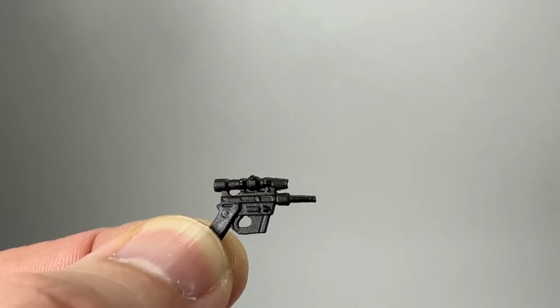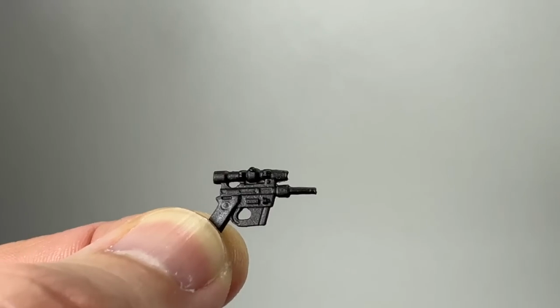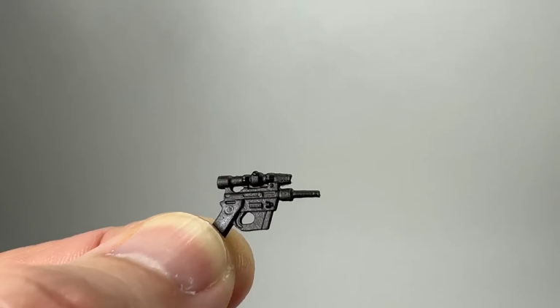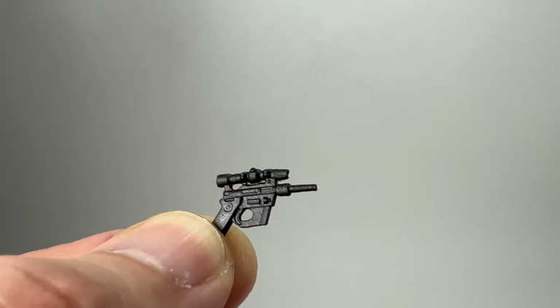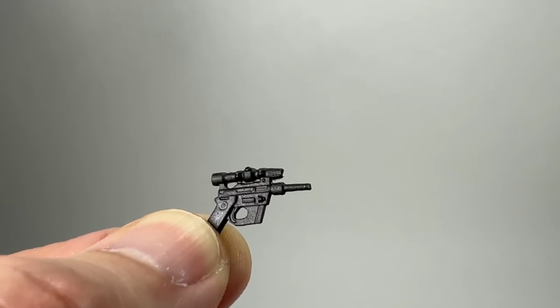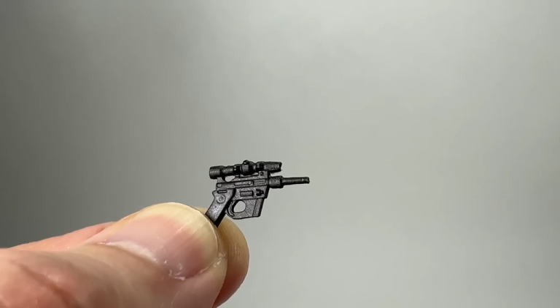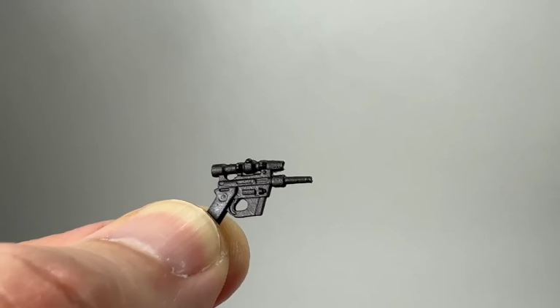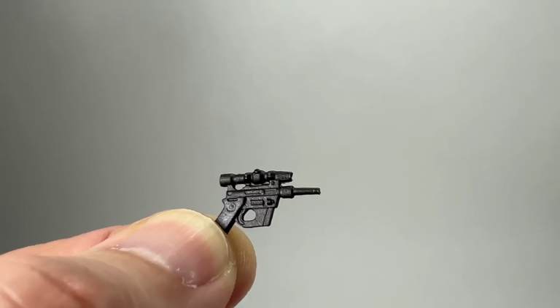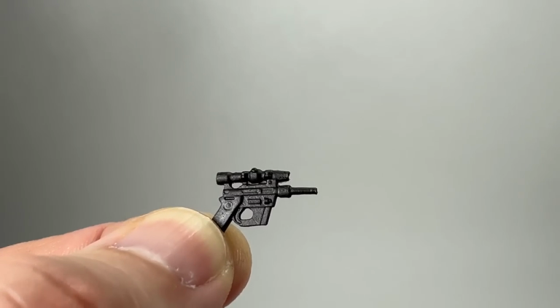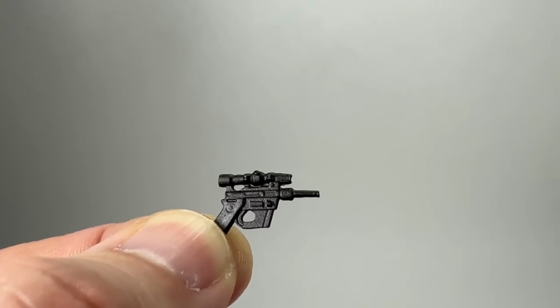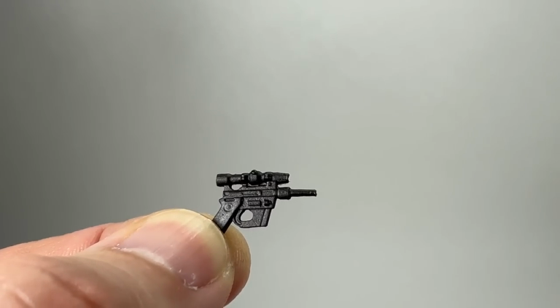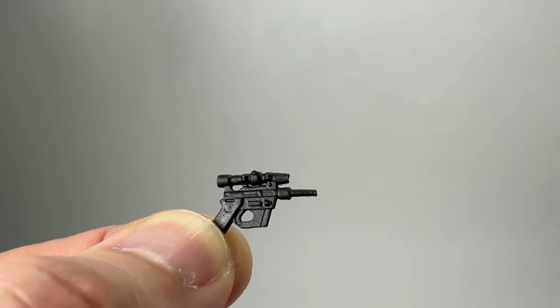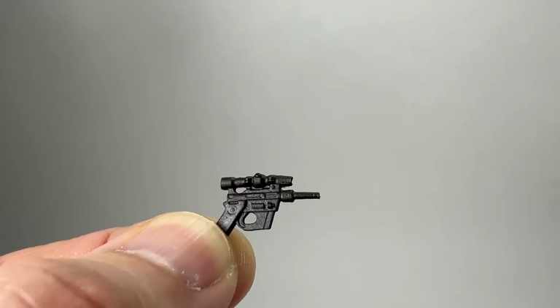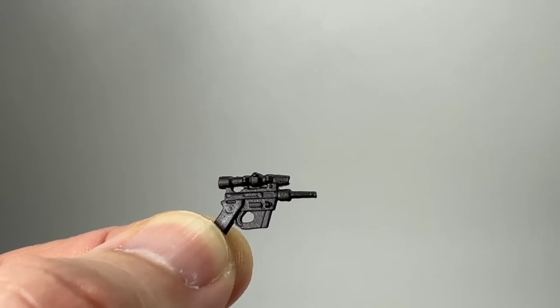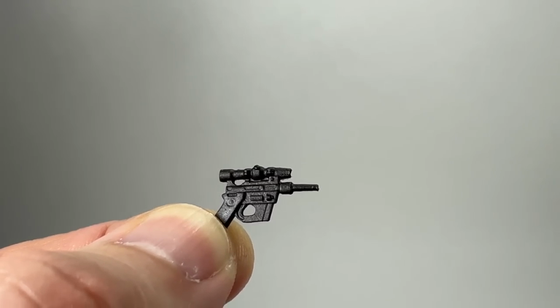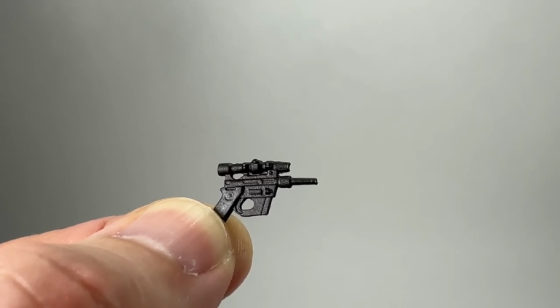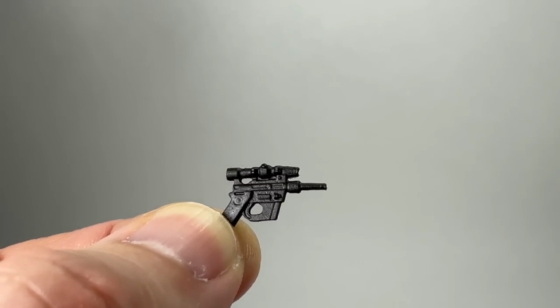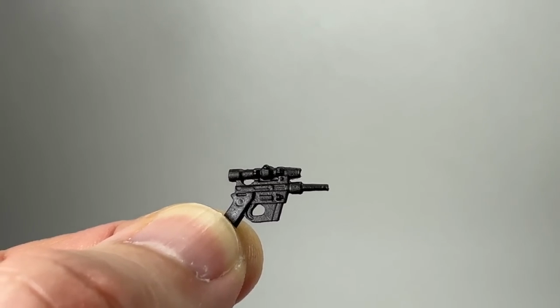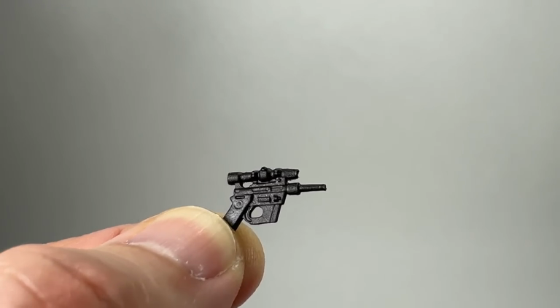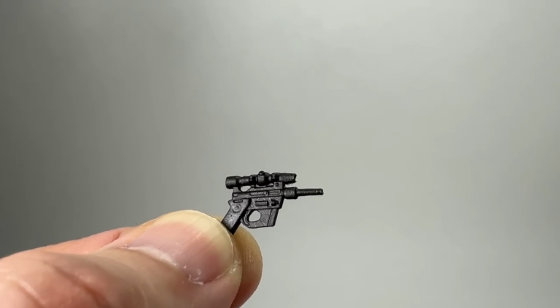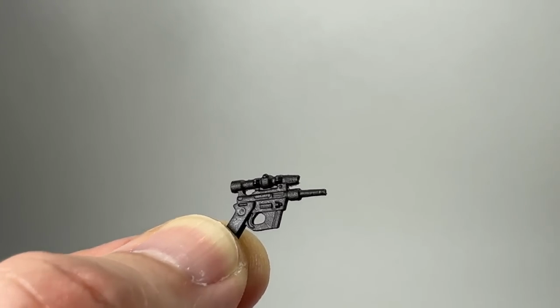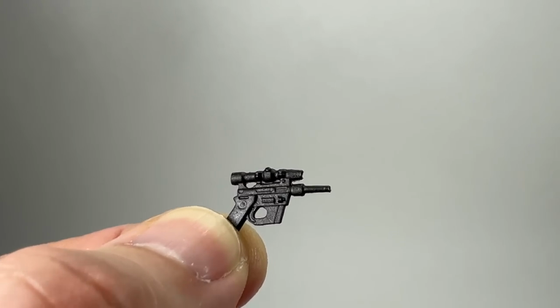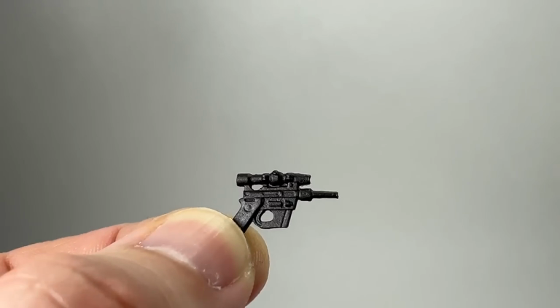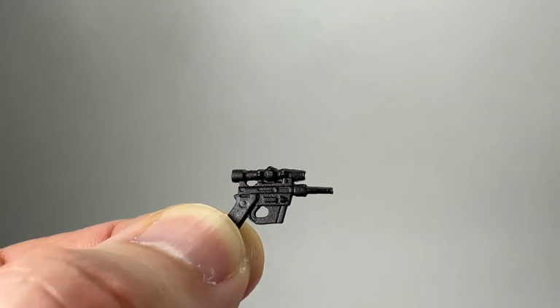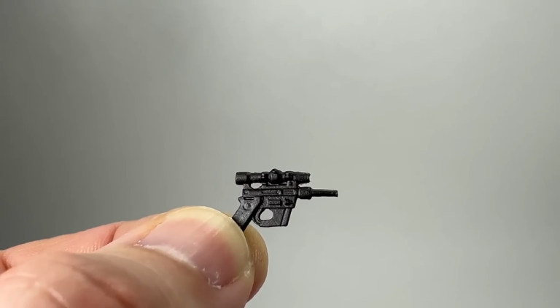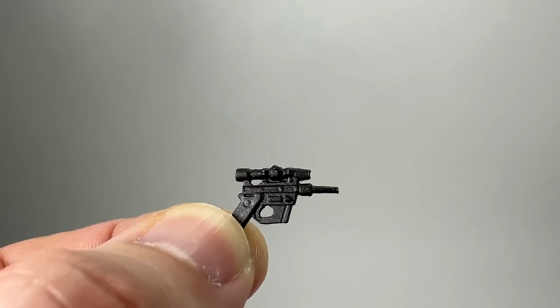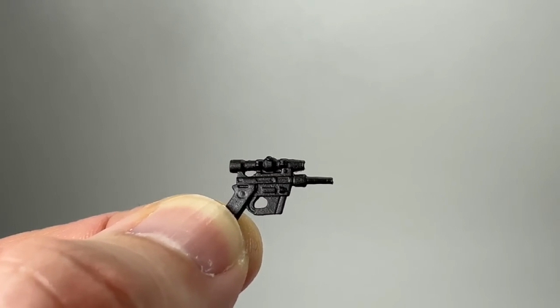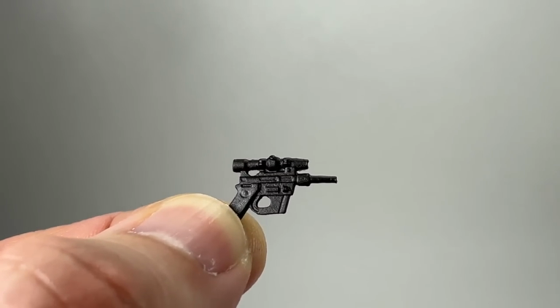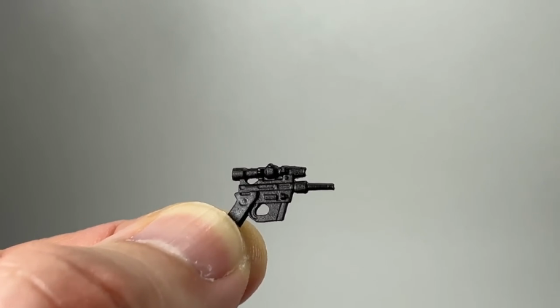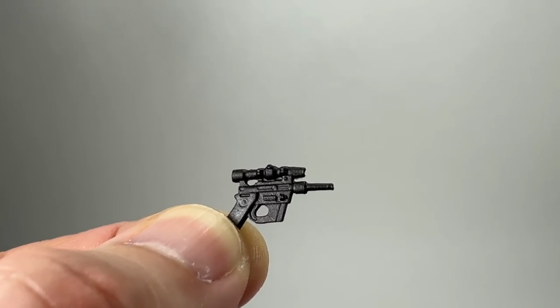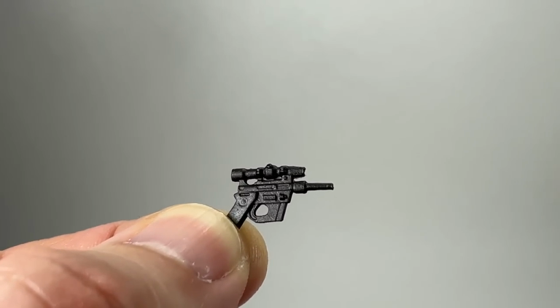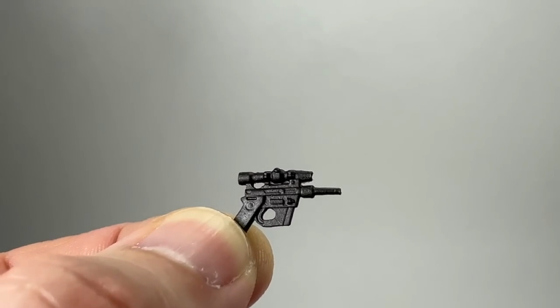I don't really remember him having one in the movie and he doesn't have a holster for it or anything. So I think for me this one's going to be put into a little baggie and in a little tin where I keep all my accessories.